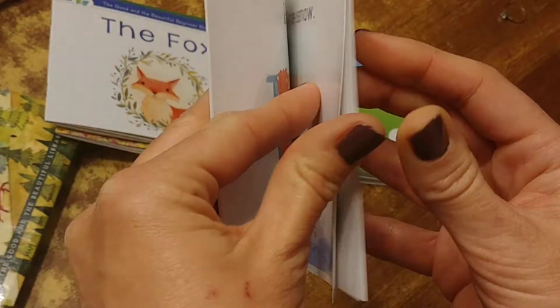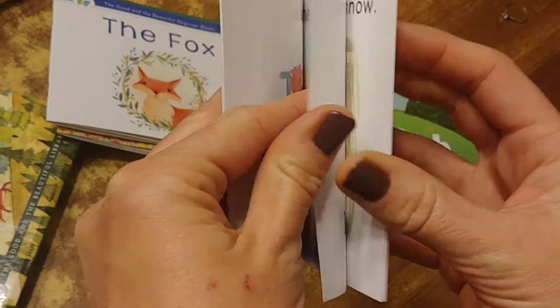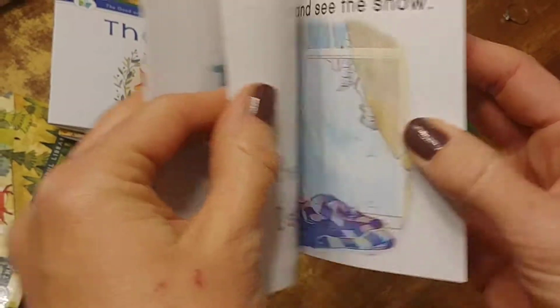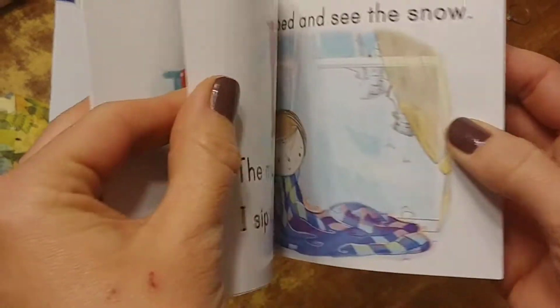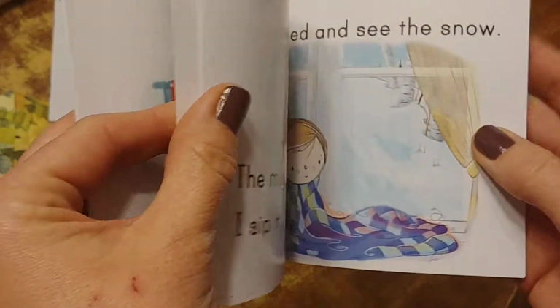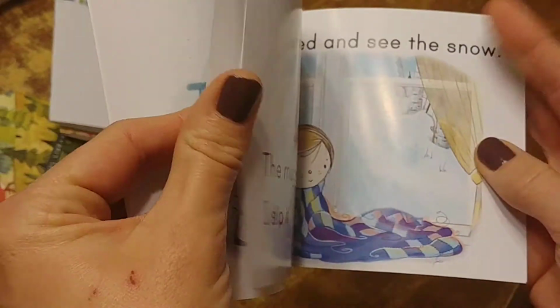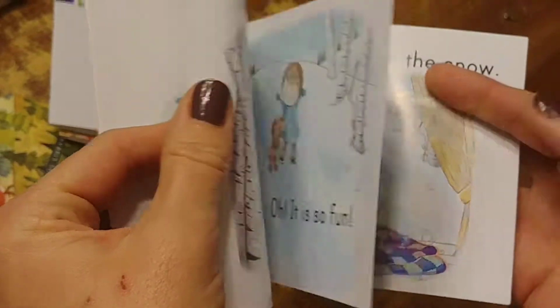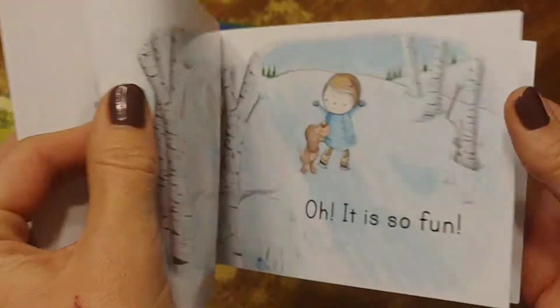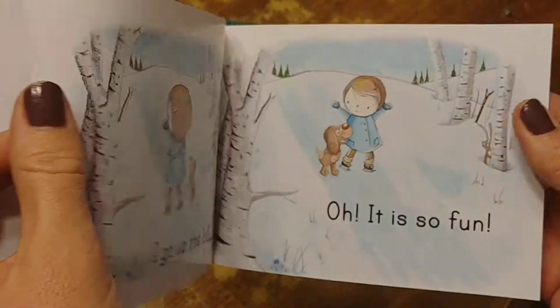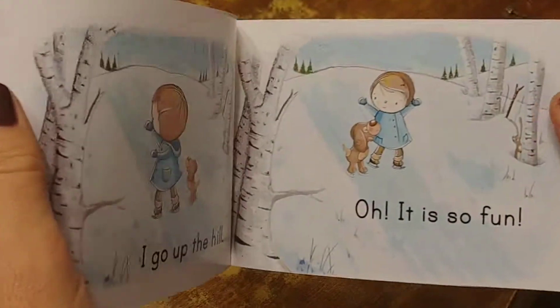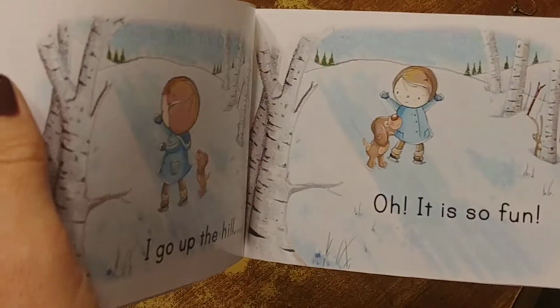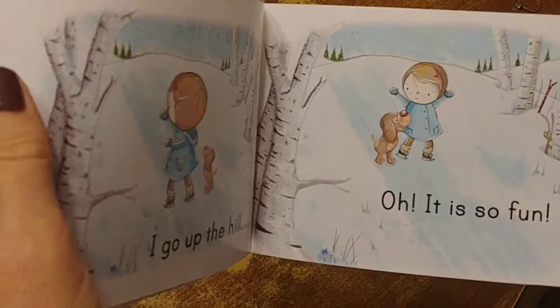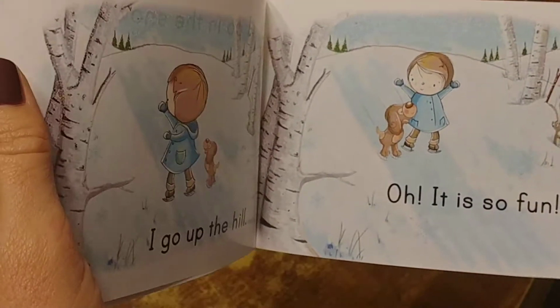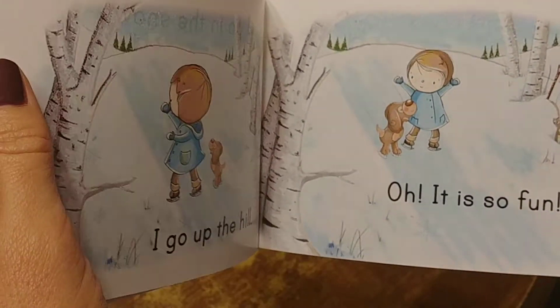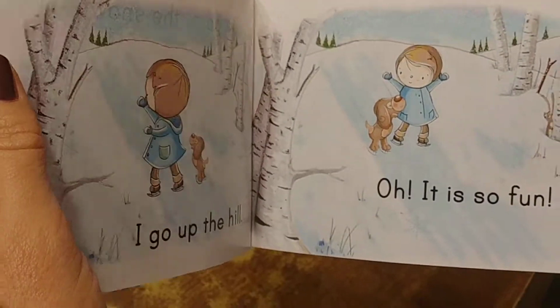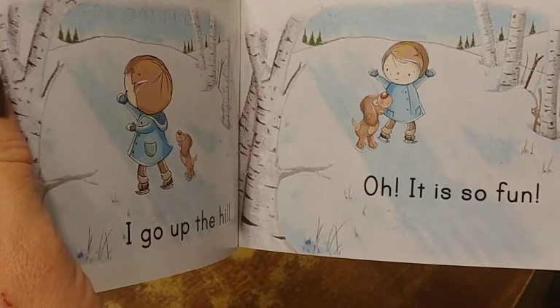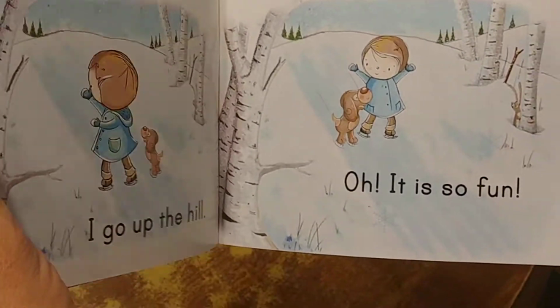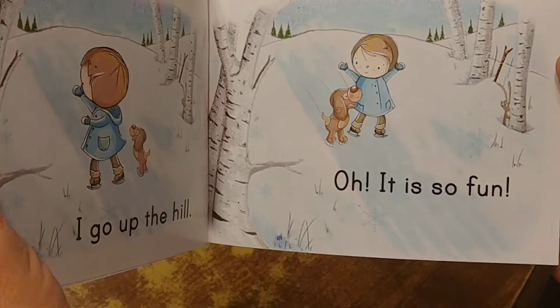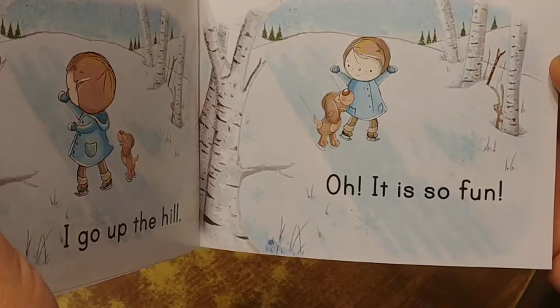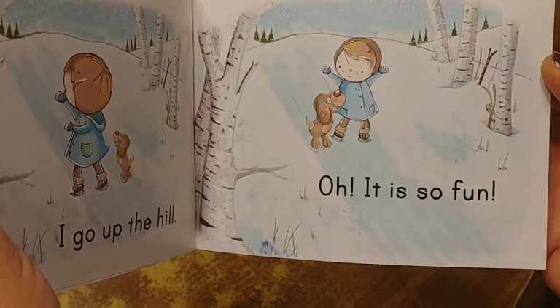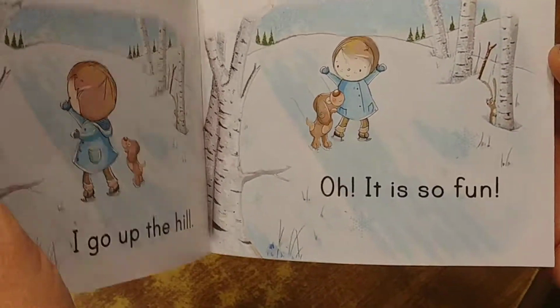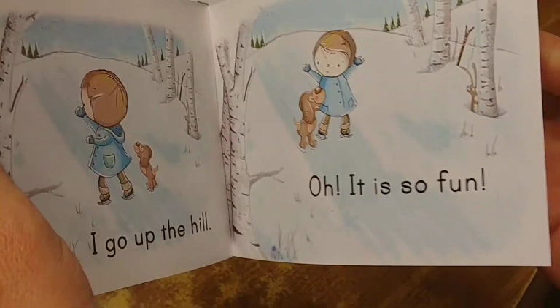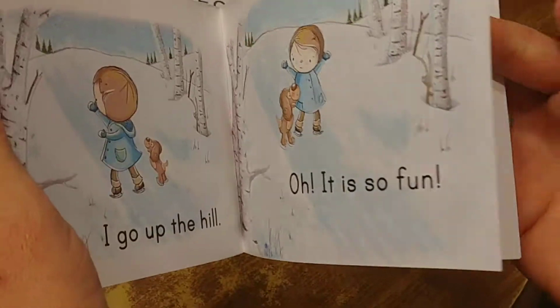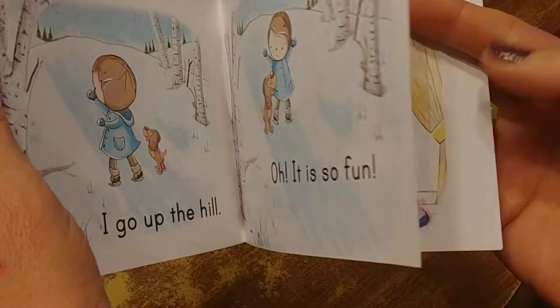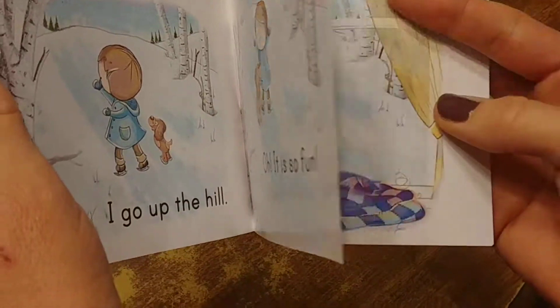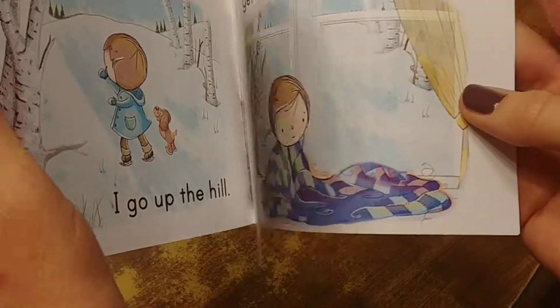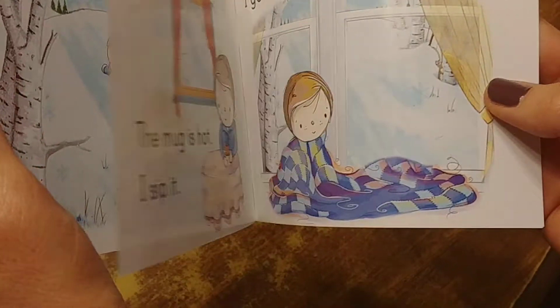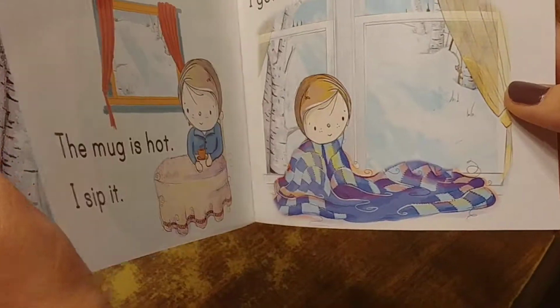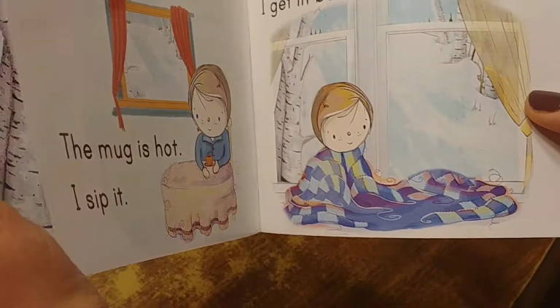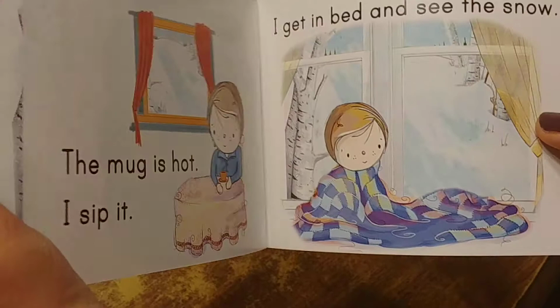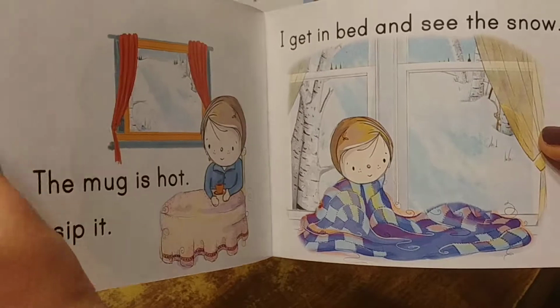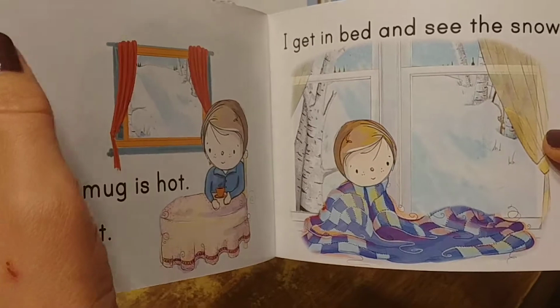These were about $10 on the website, plus shipping.